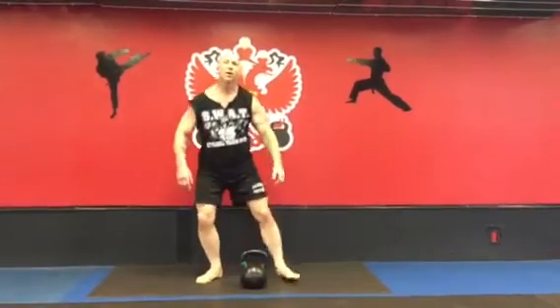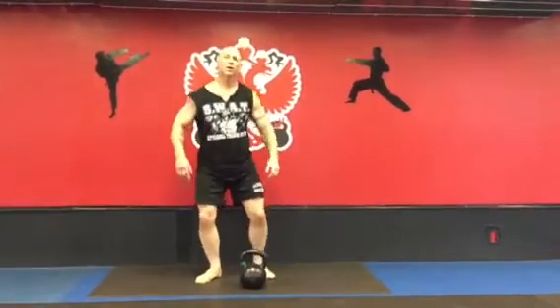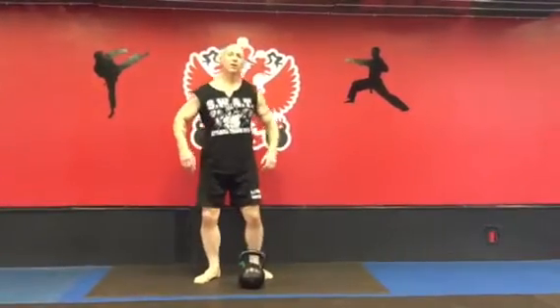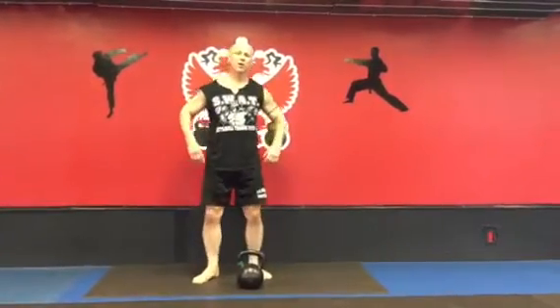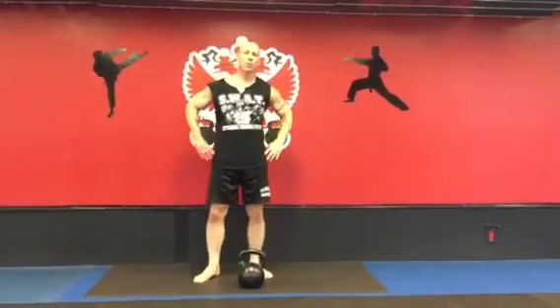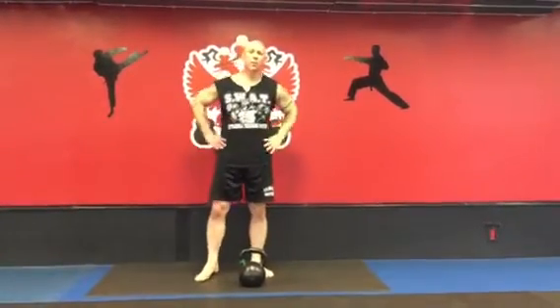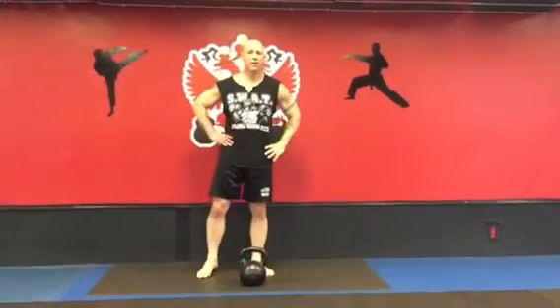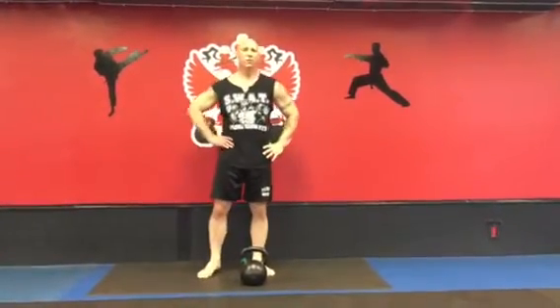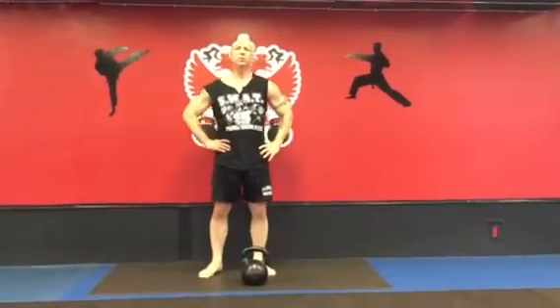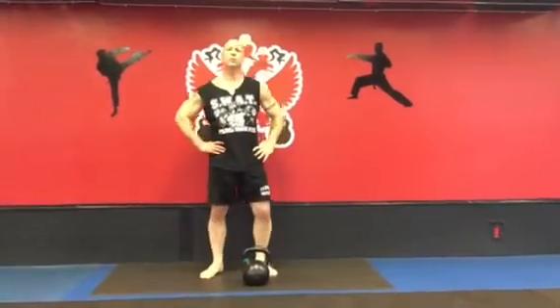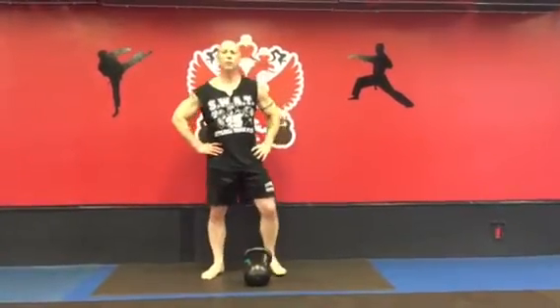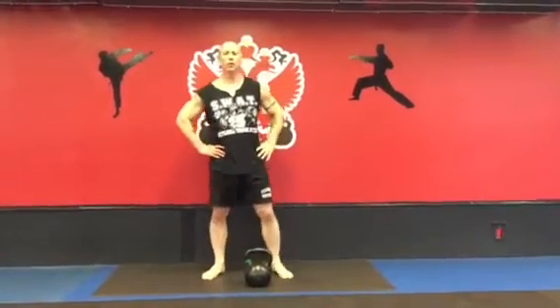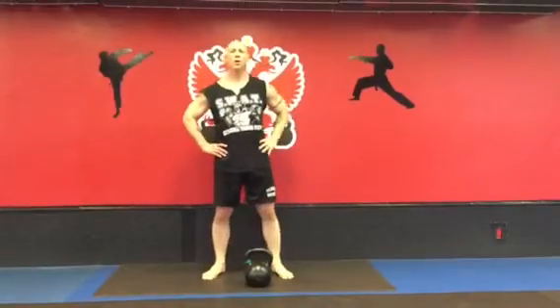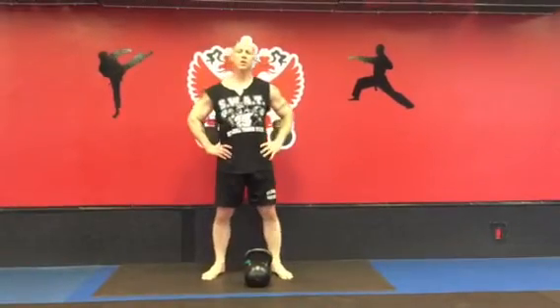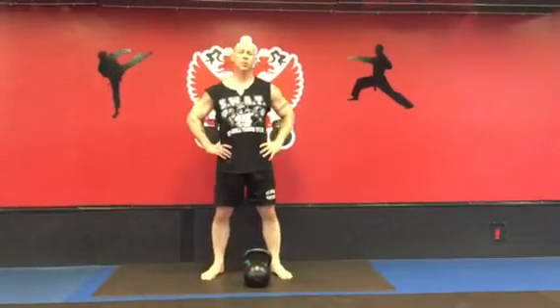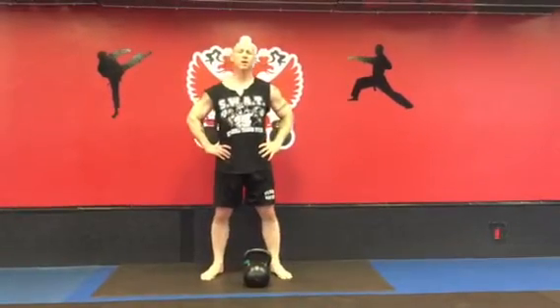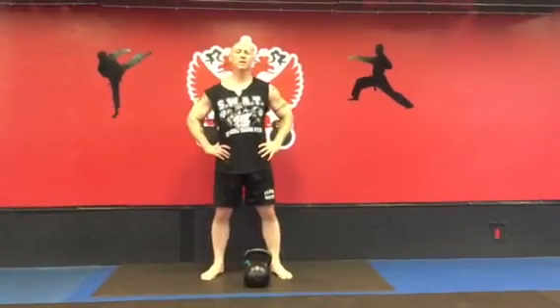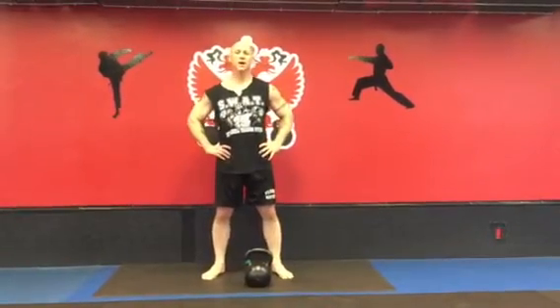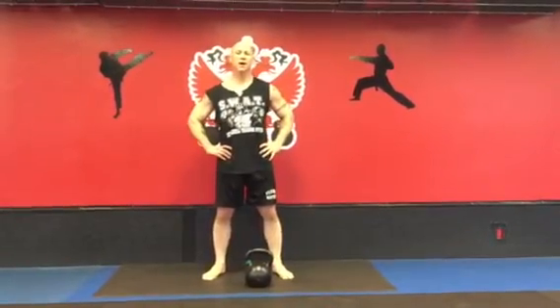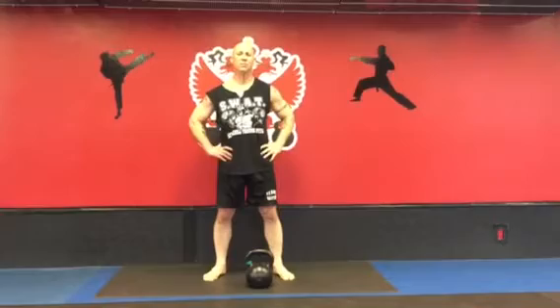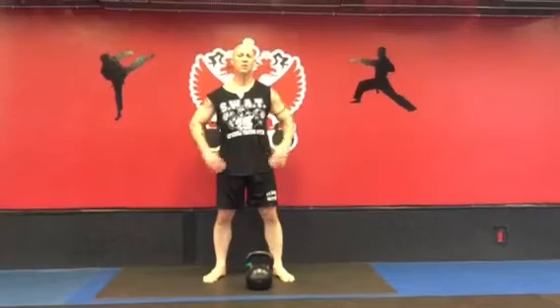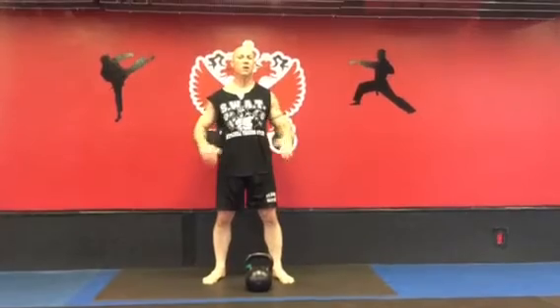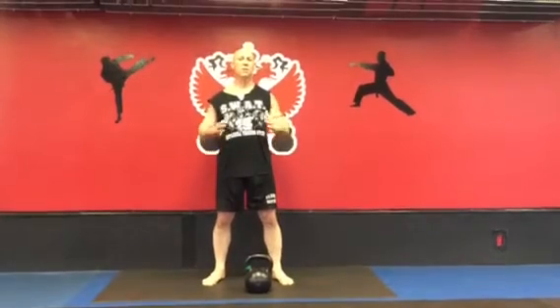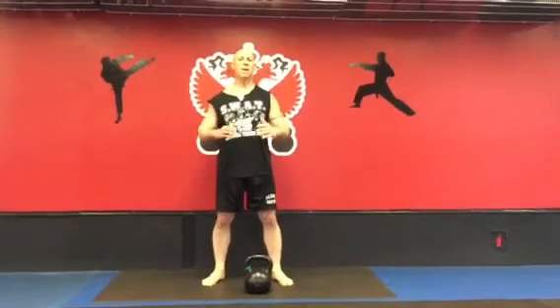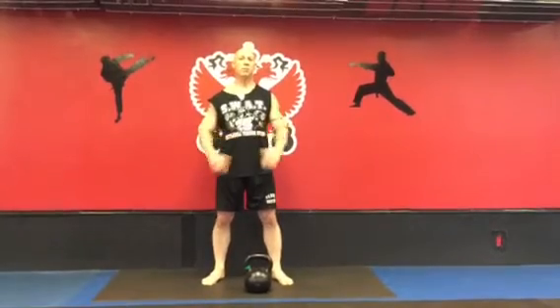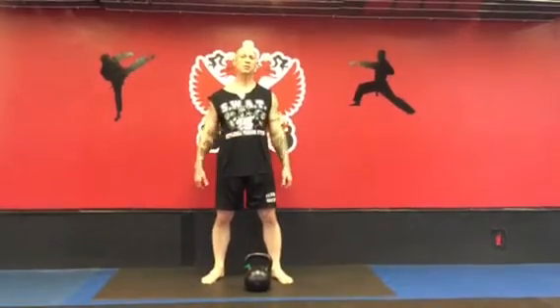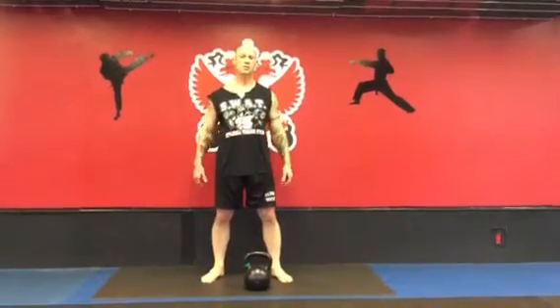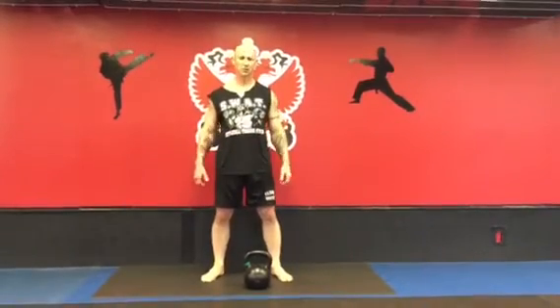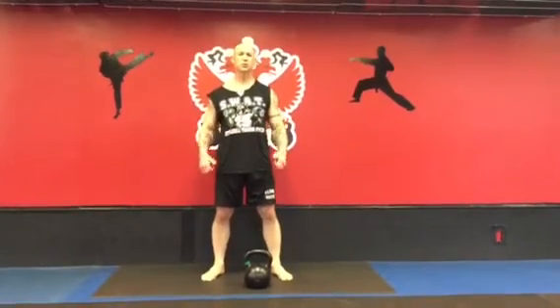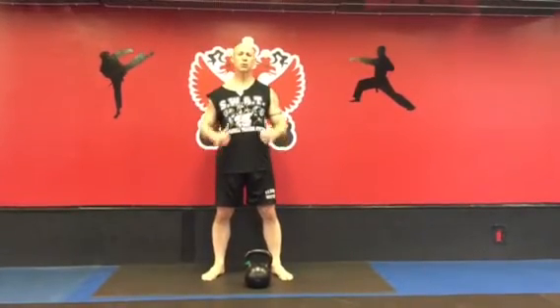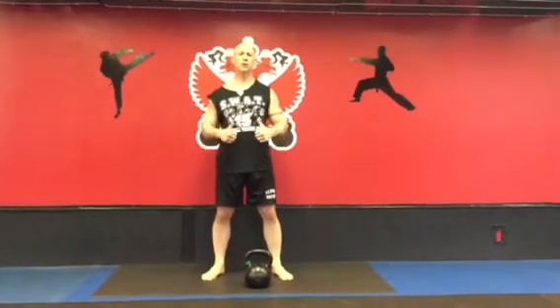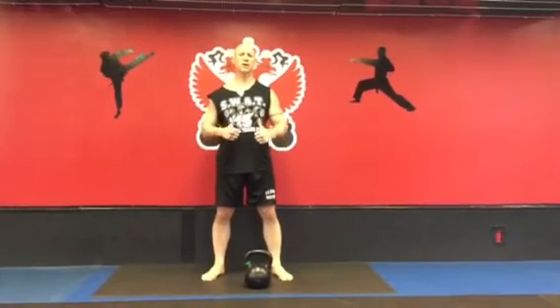Another Kettlebell Minute with Phil Ross, KettlebellKing.com. Bent press. Enjoy your training.